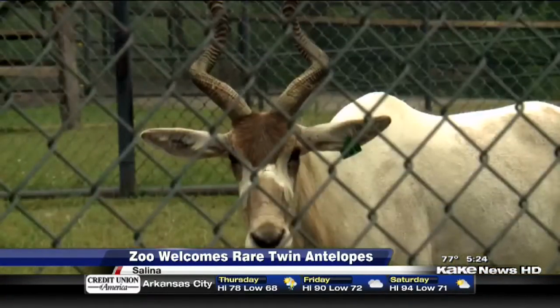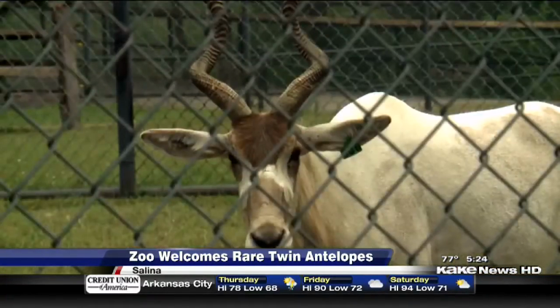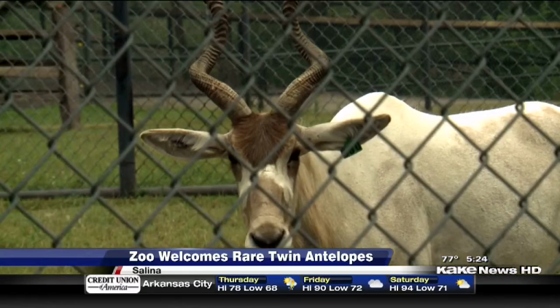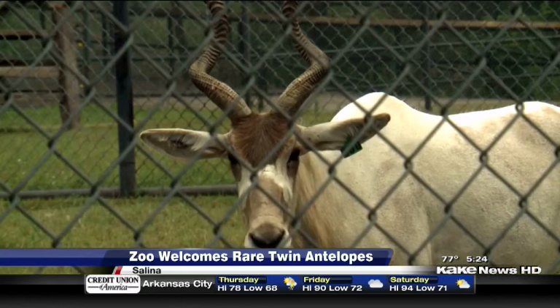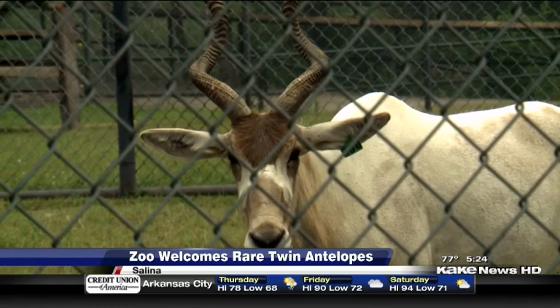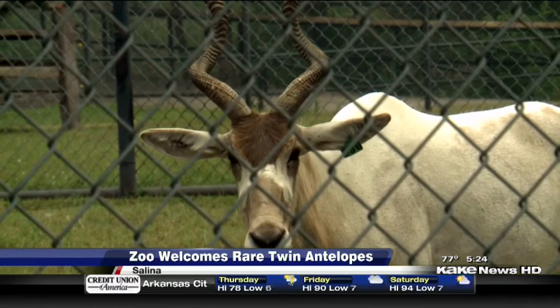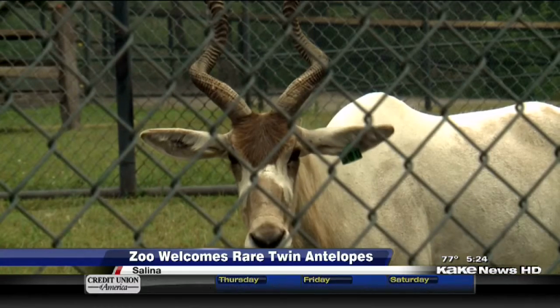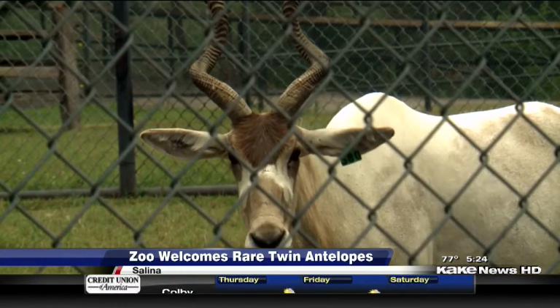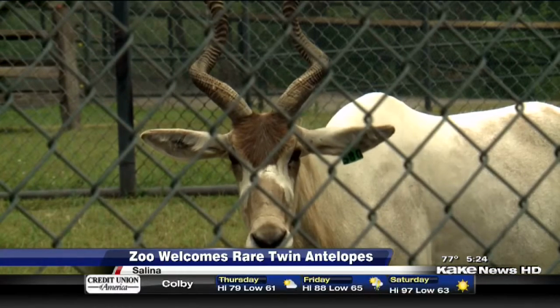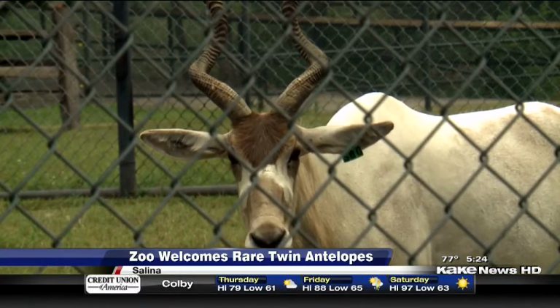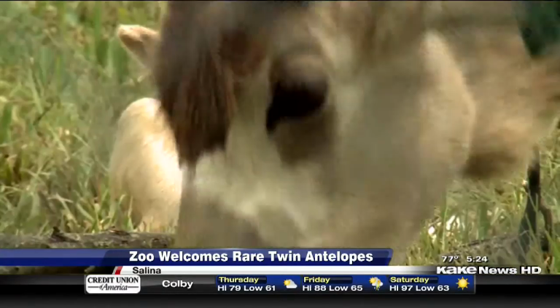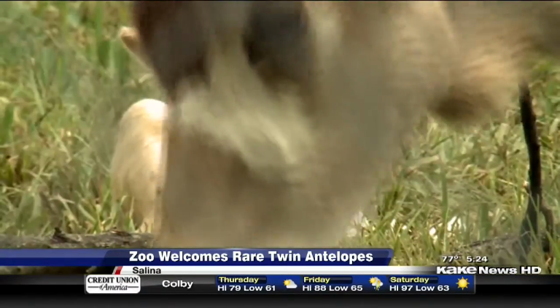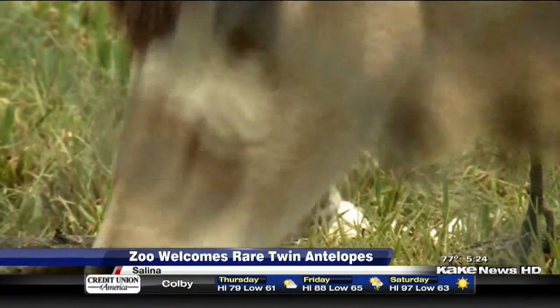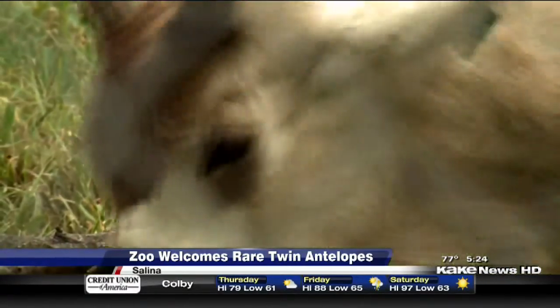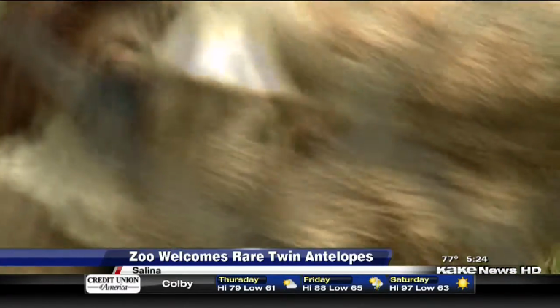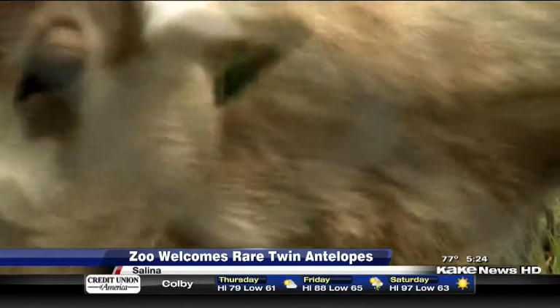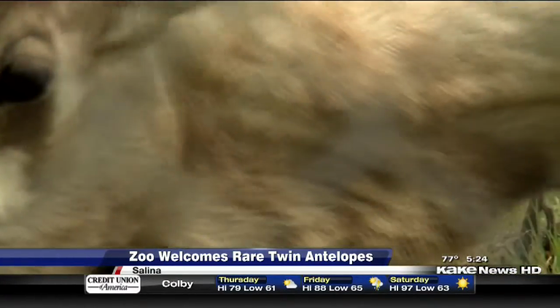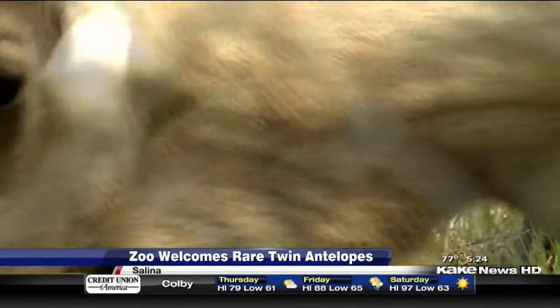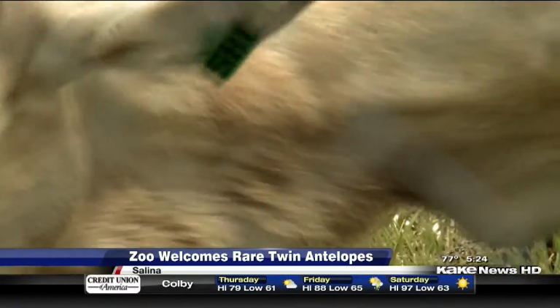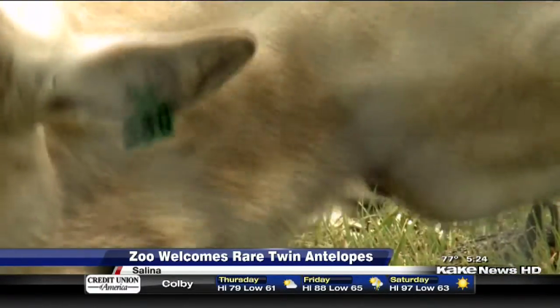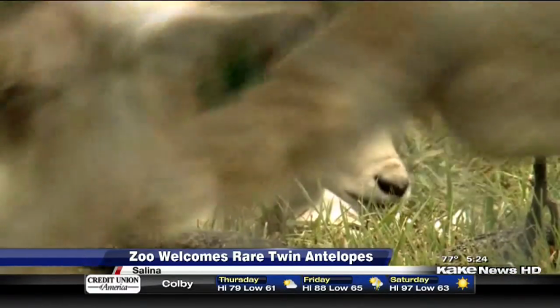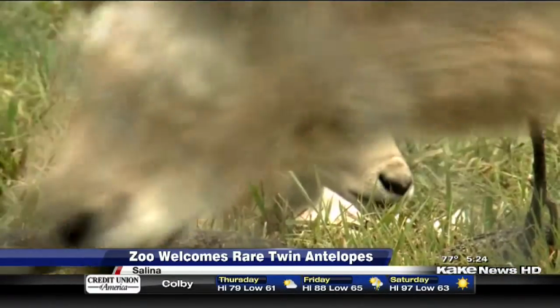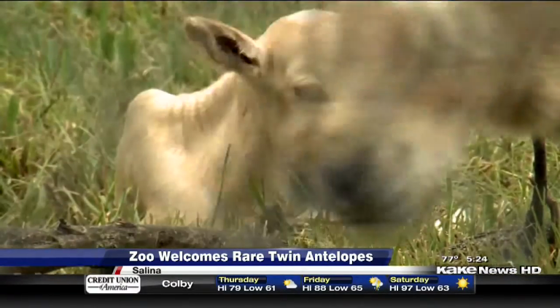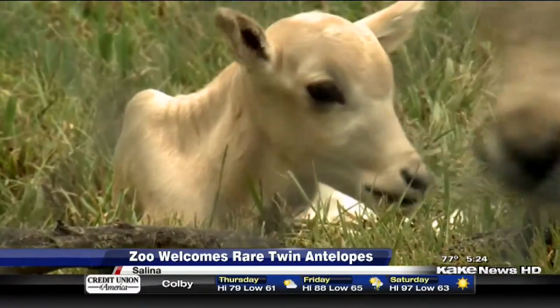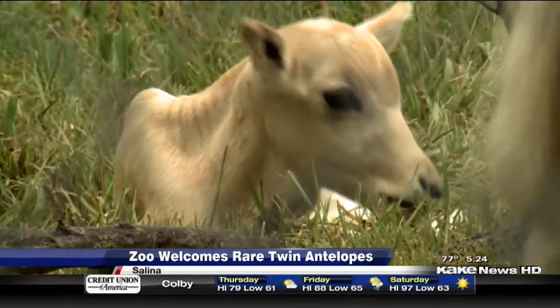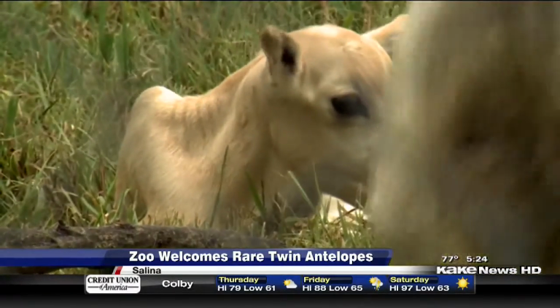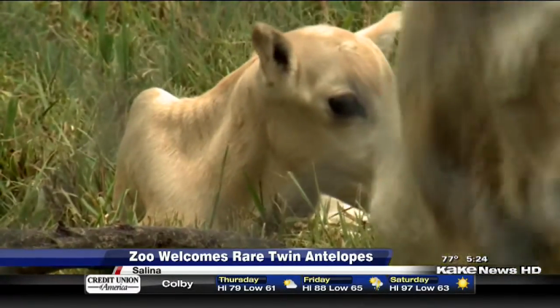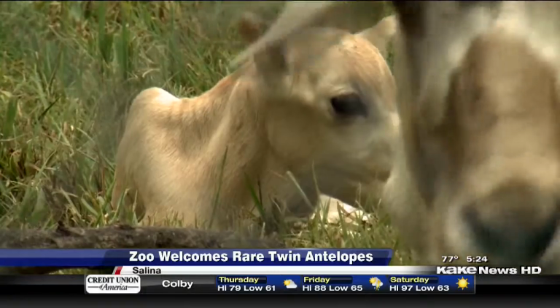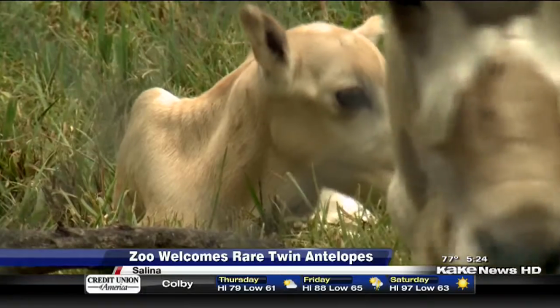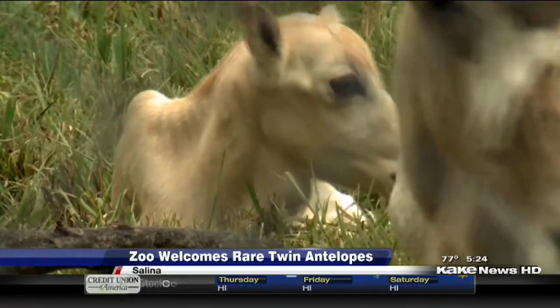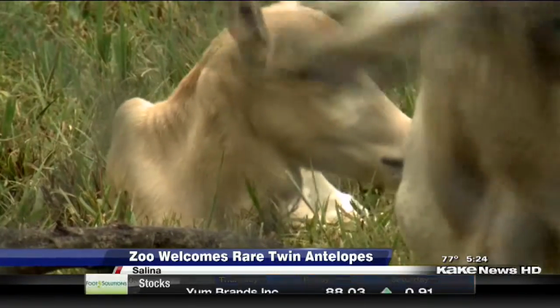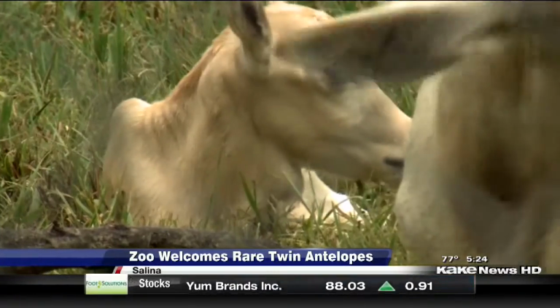The addax is hunted for its prized antlers. Now nearly extinct, they can only be found in zoos and wildlife sanctuaries.